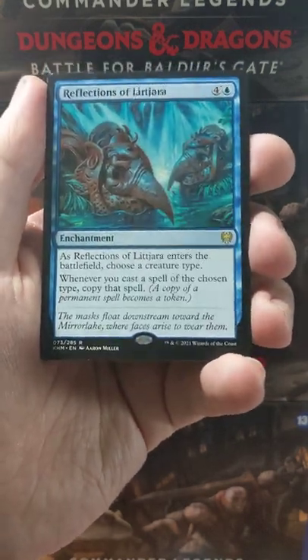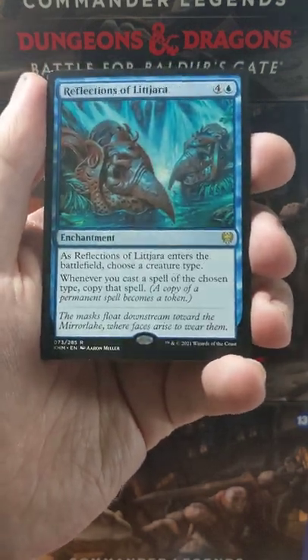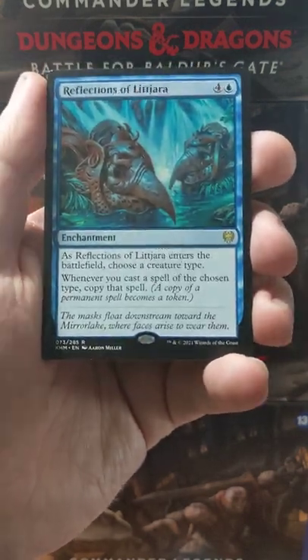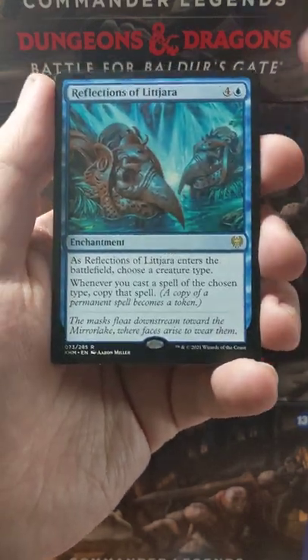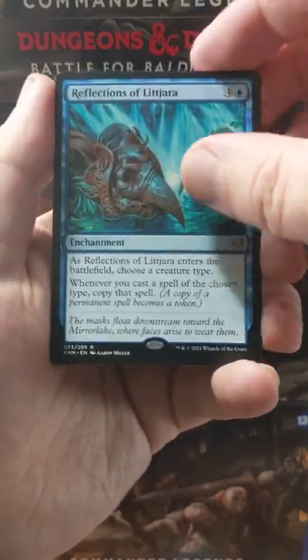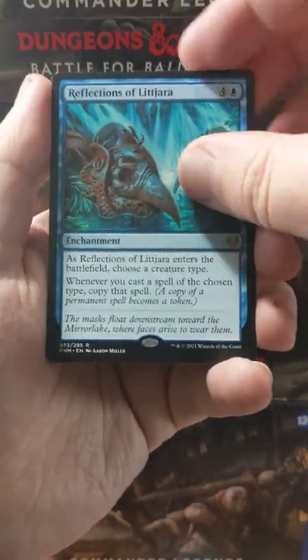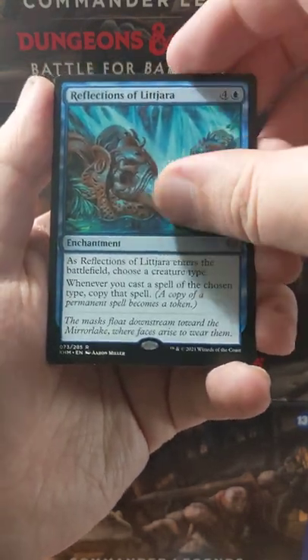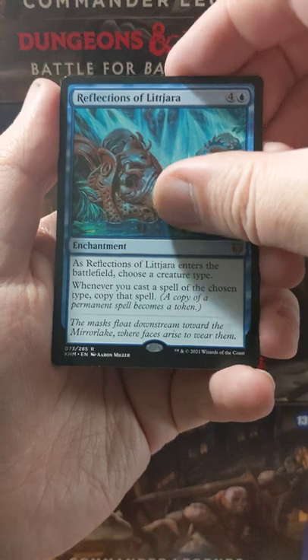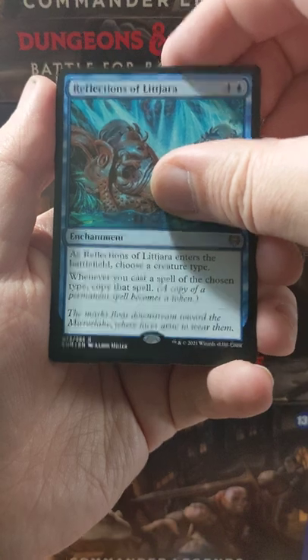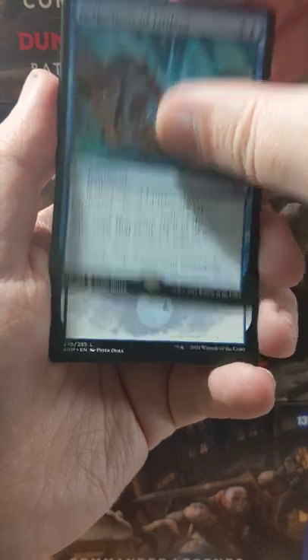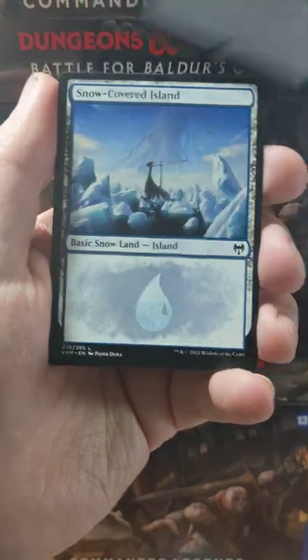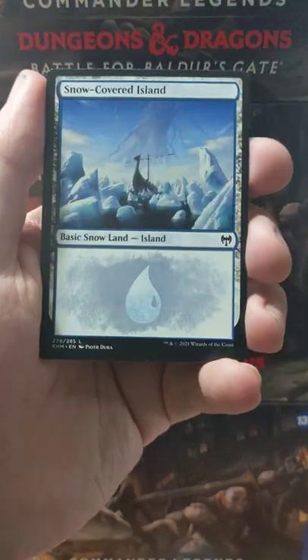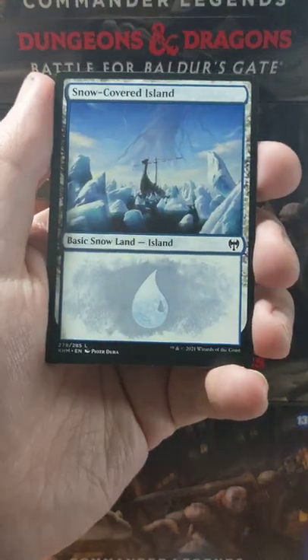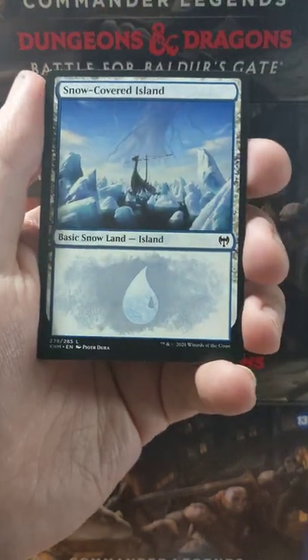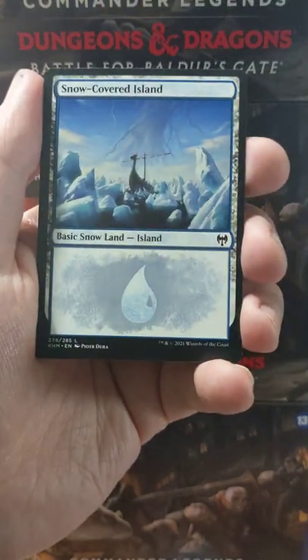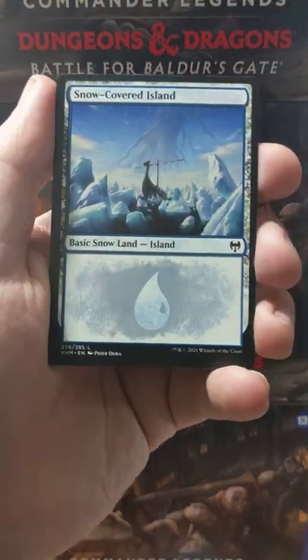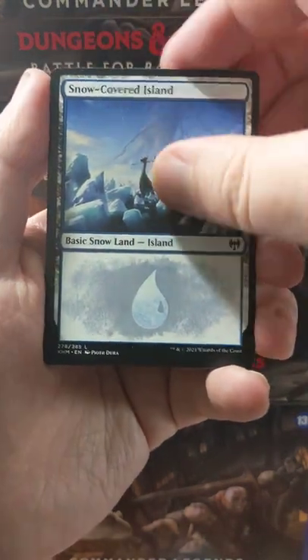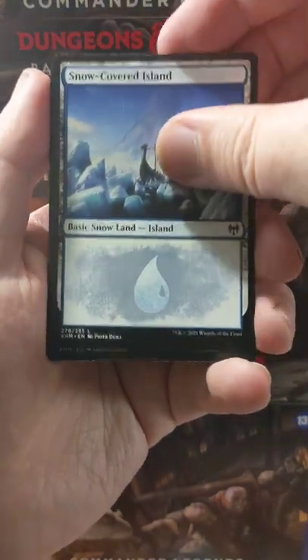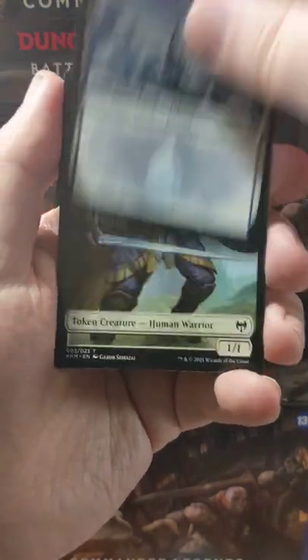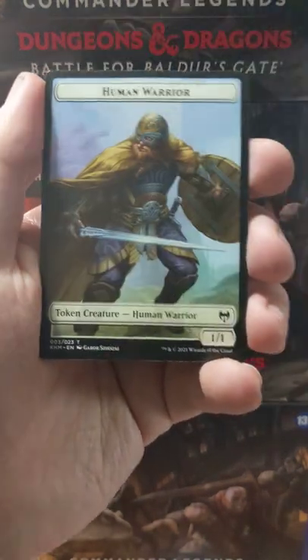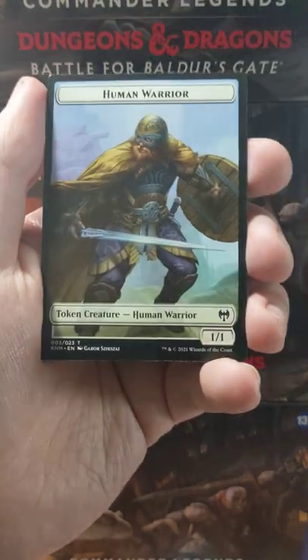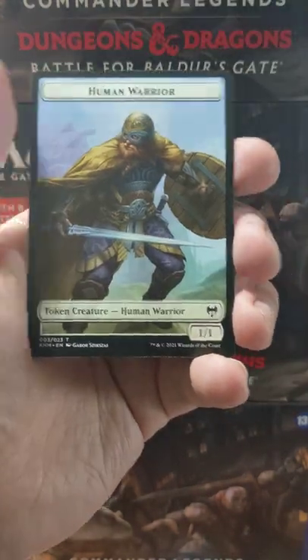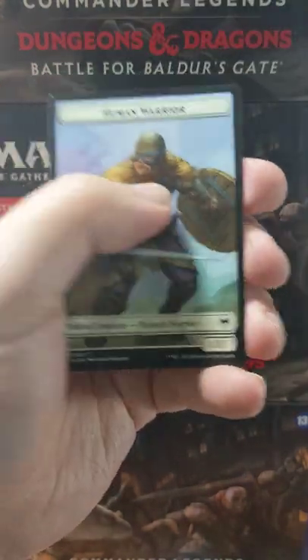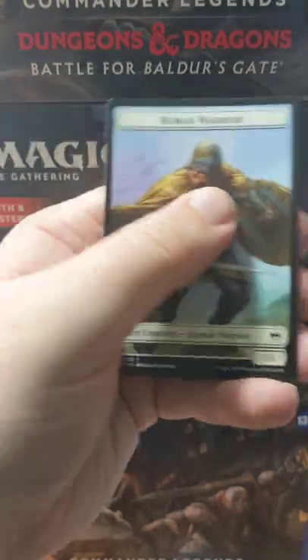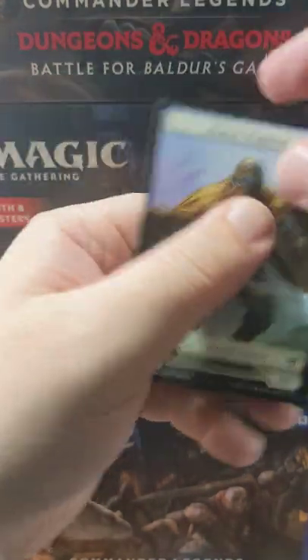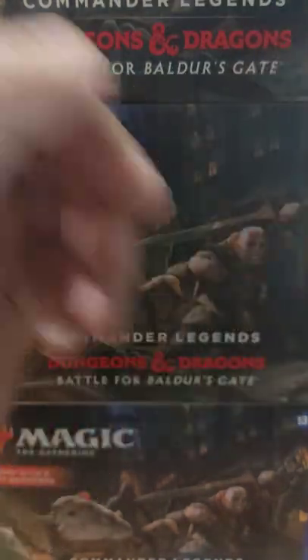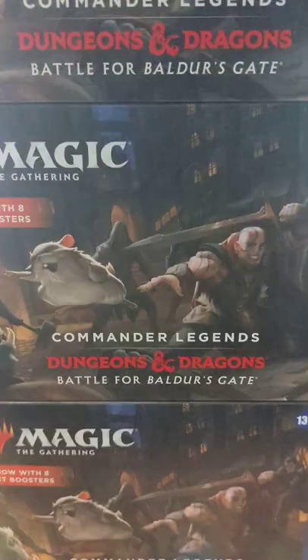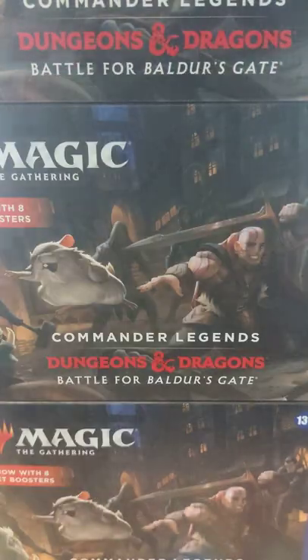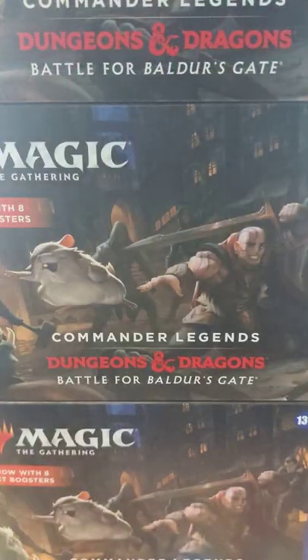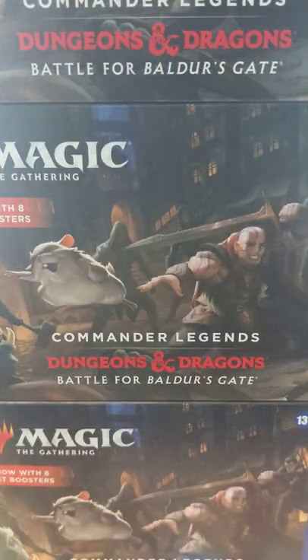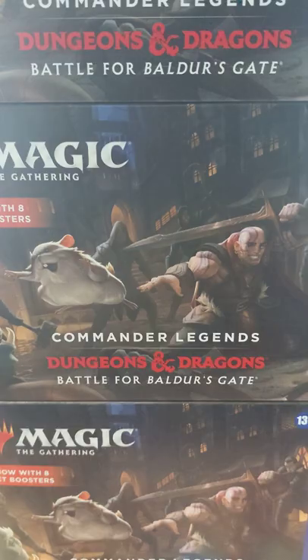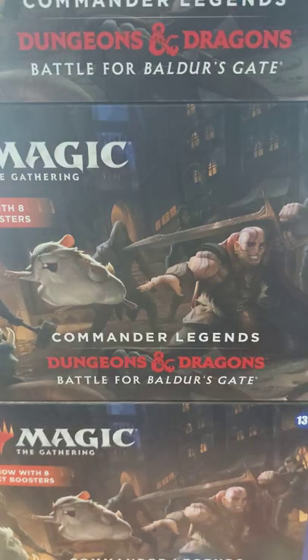Not a bad little one for your tribal decks or whatever you want to call them. We got a Snow-Covered Island and a Human Warrior token. Thanks for watching.